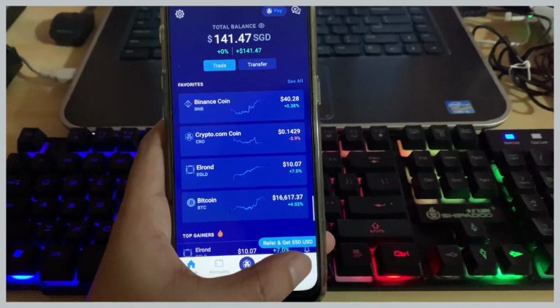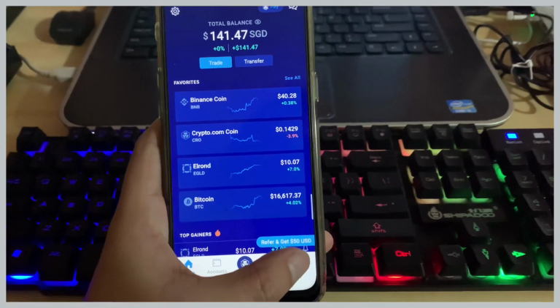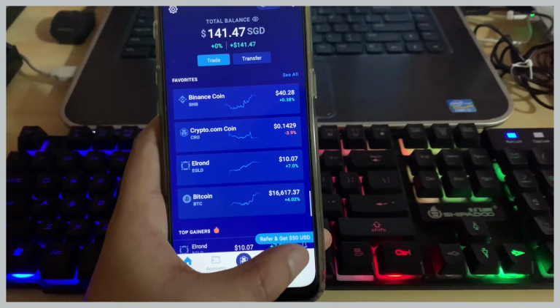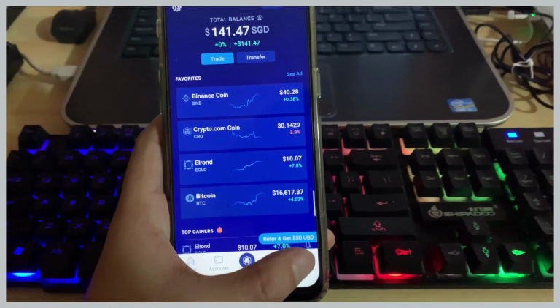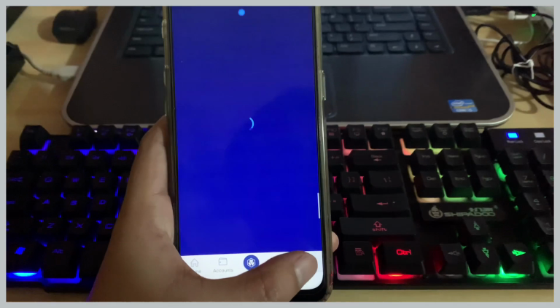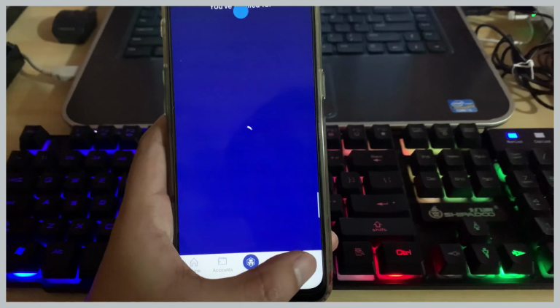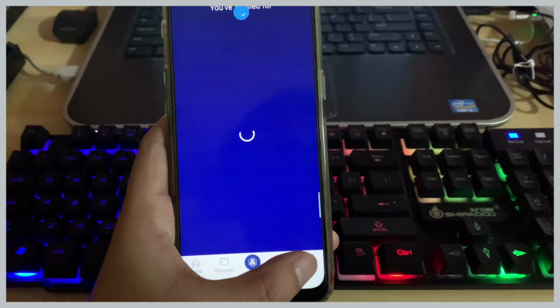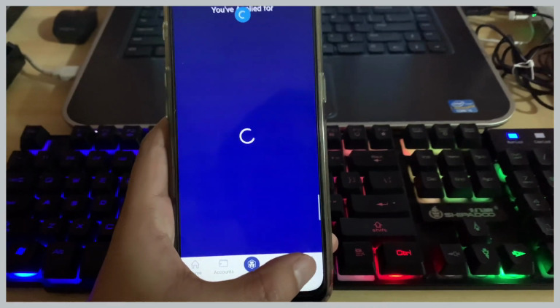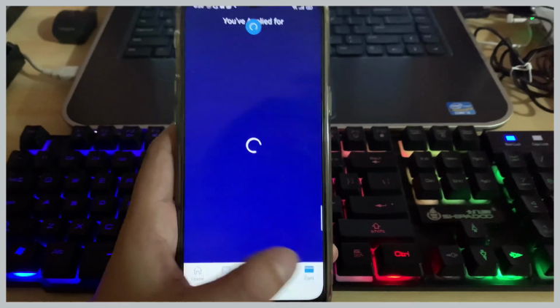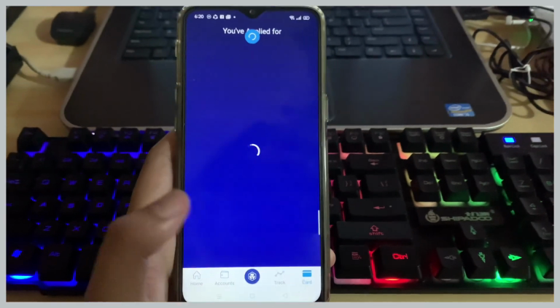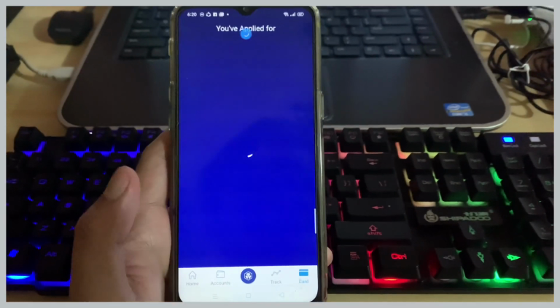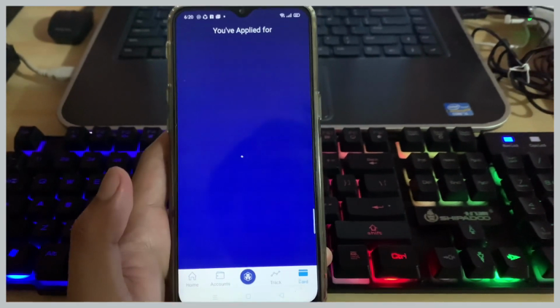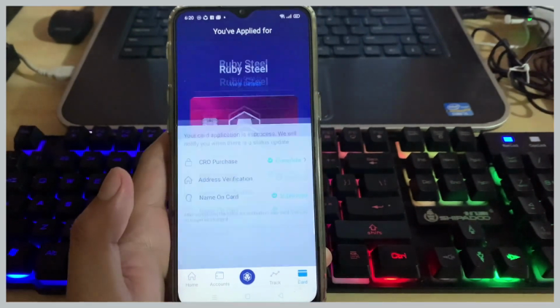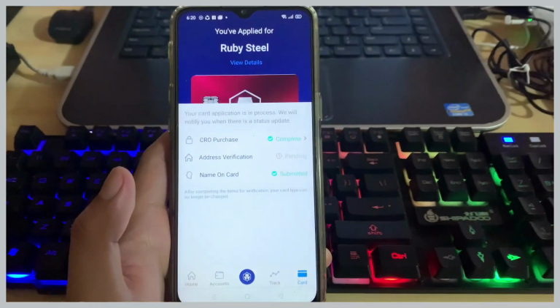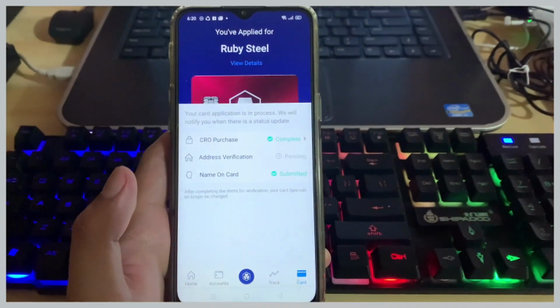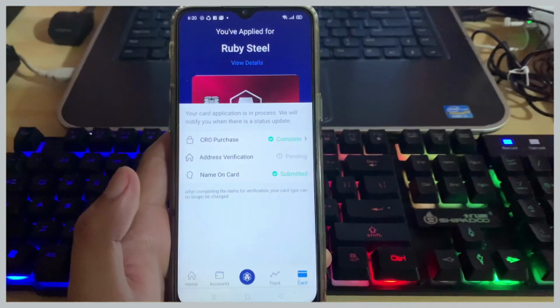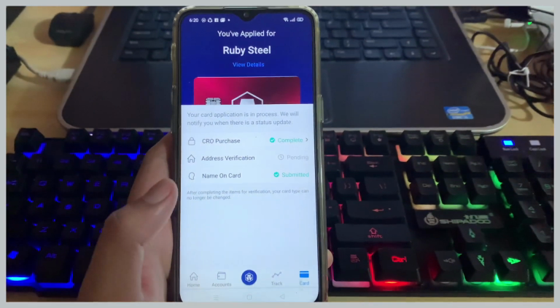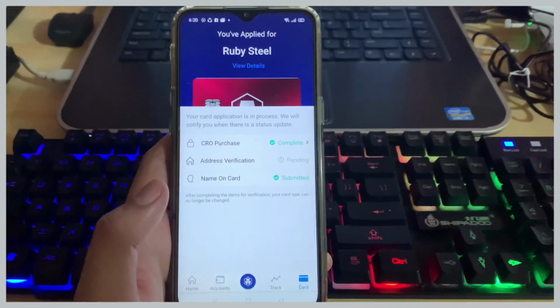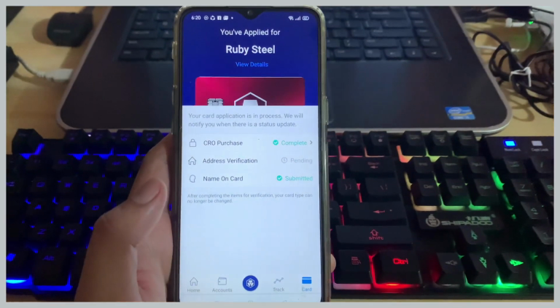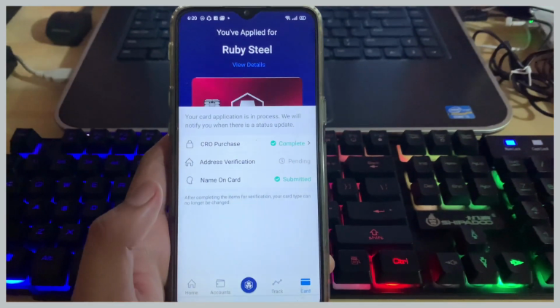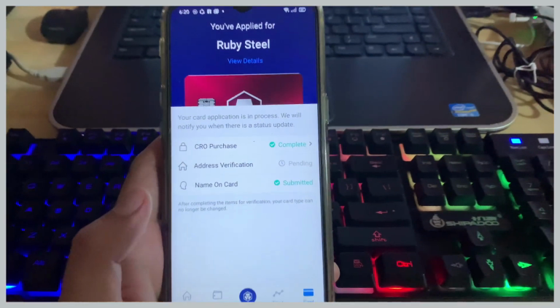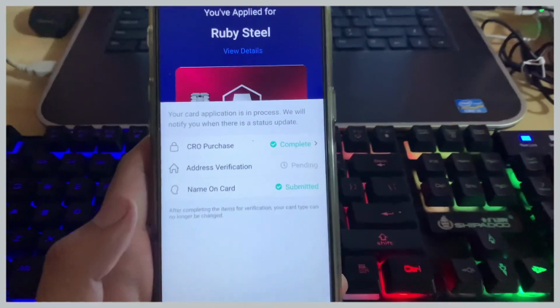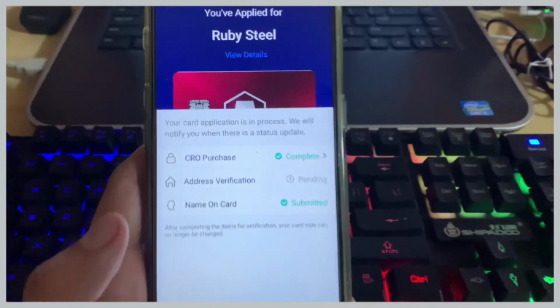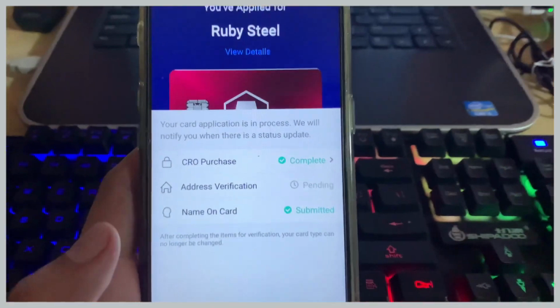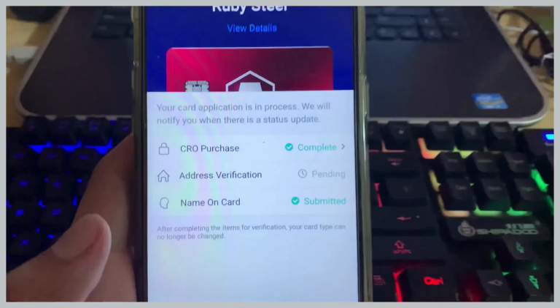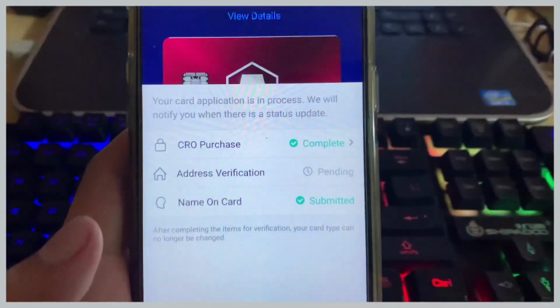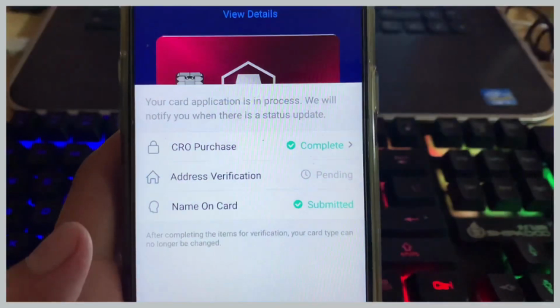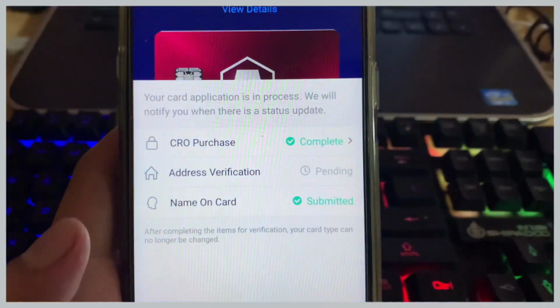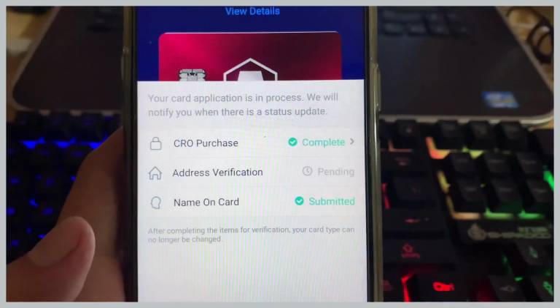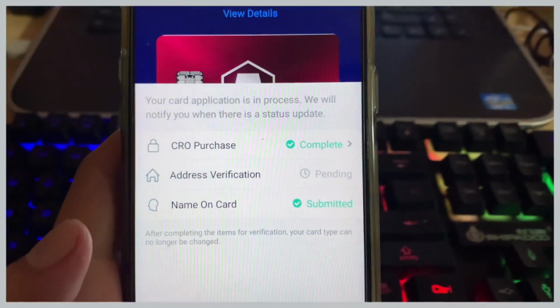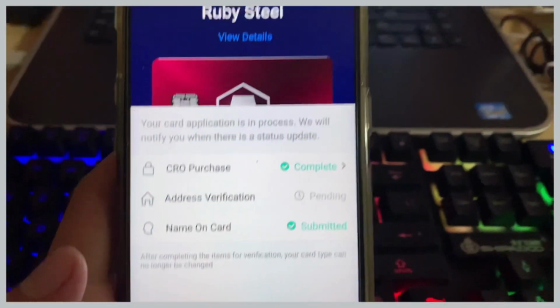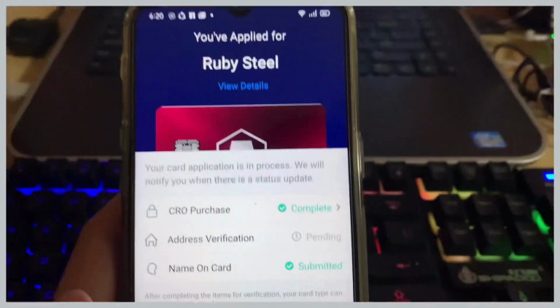To see your card application status, go to Card — here it will show you the status of your application.